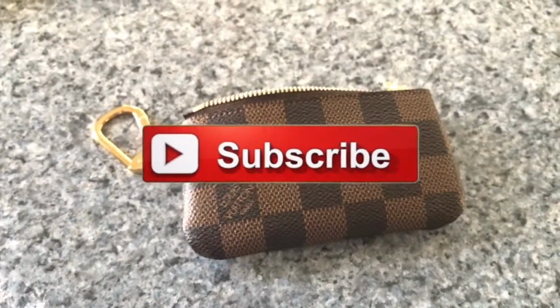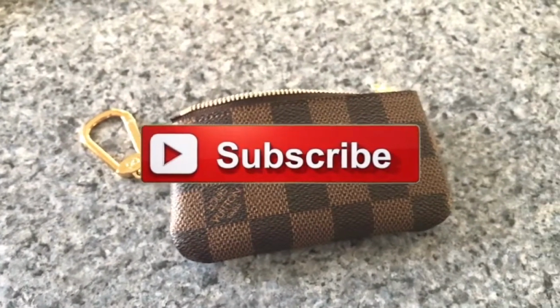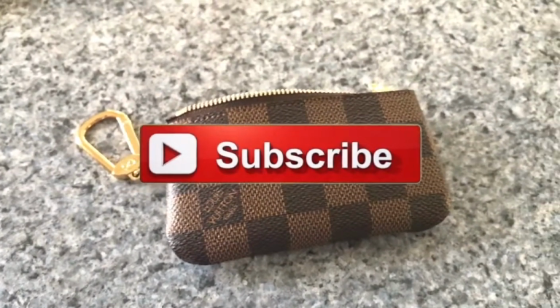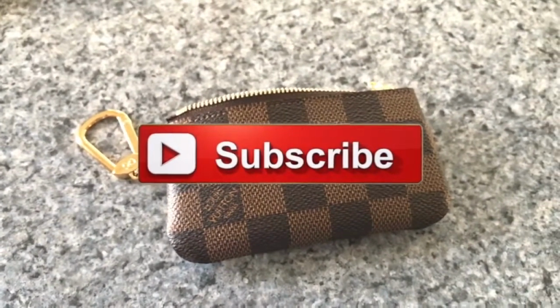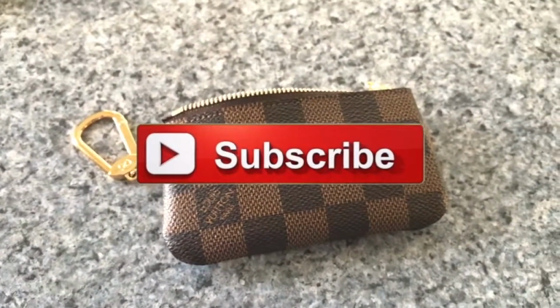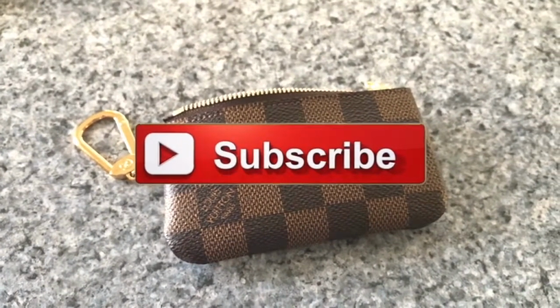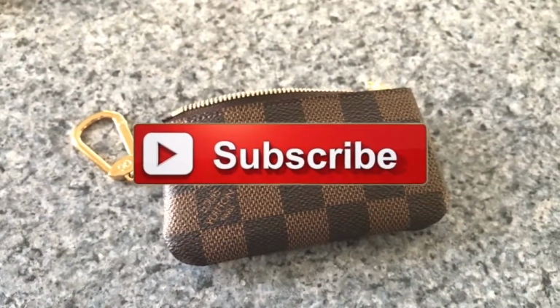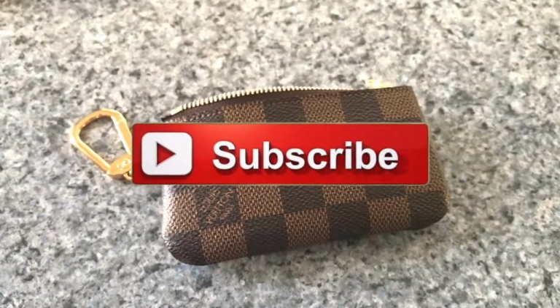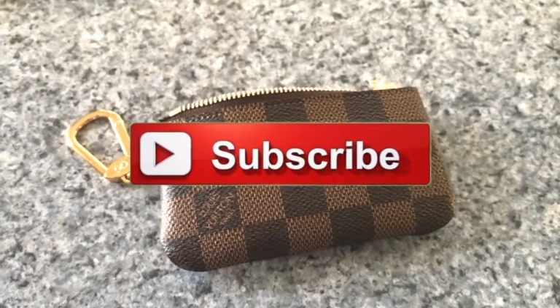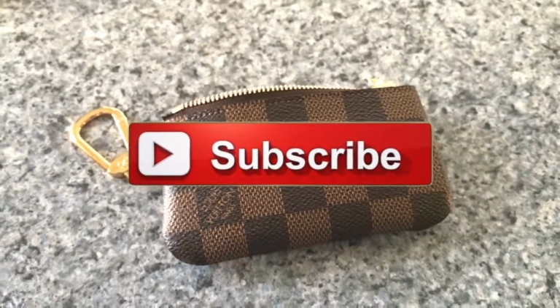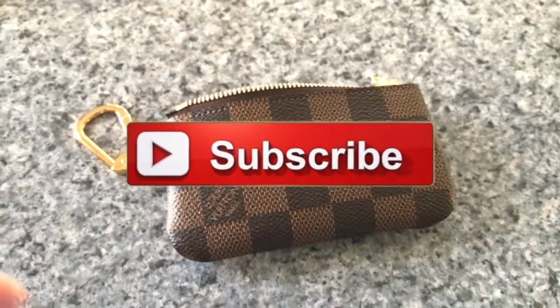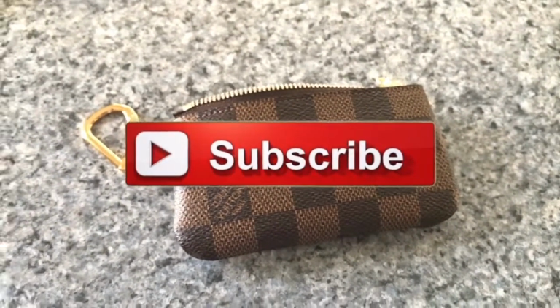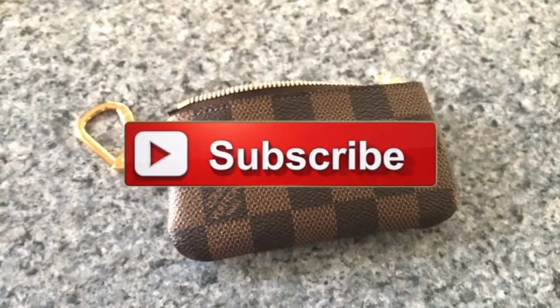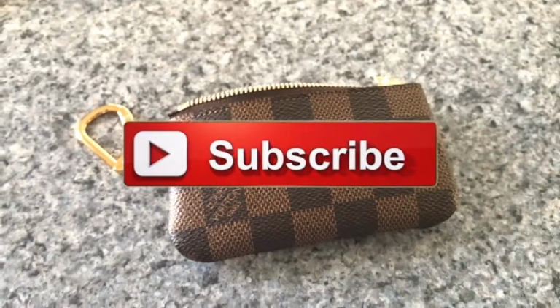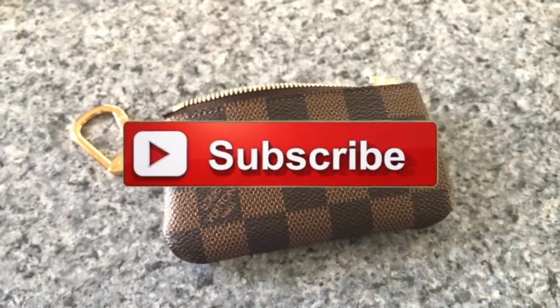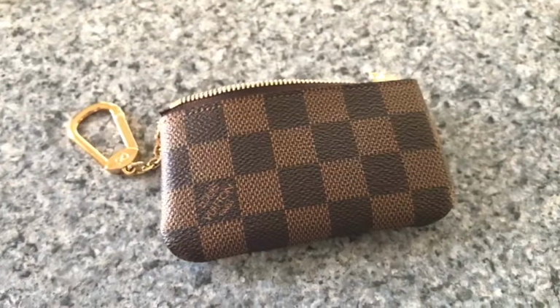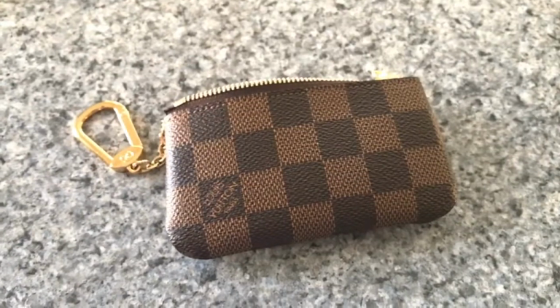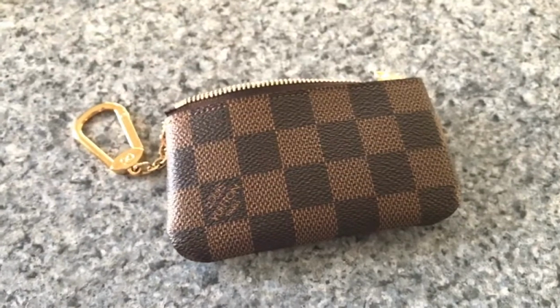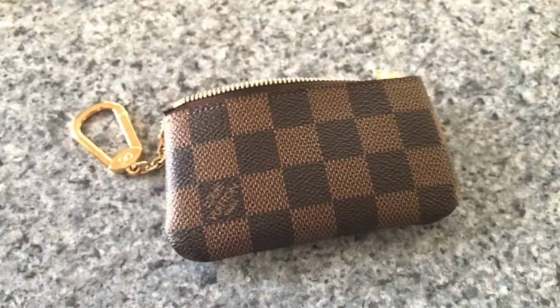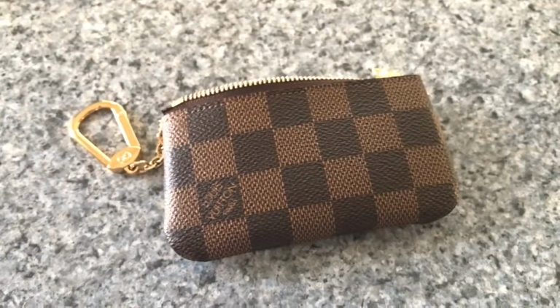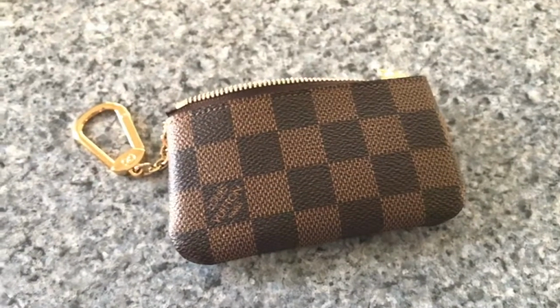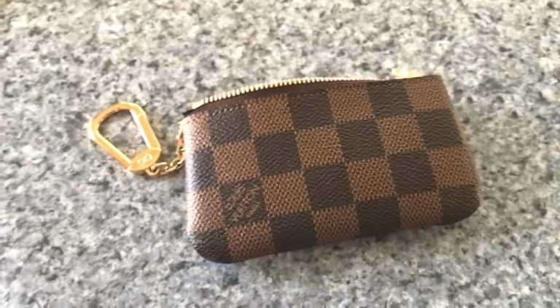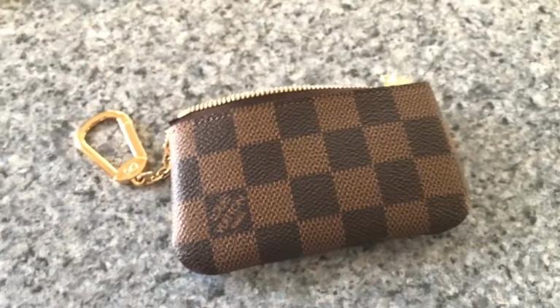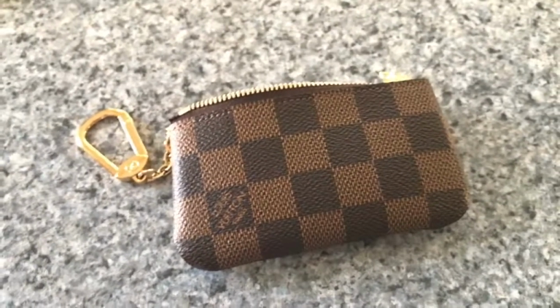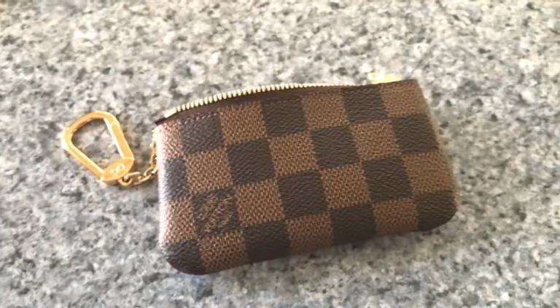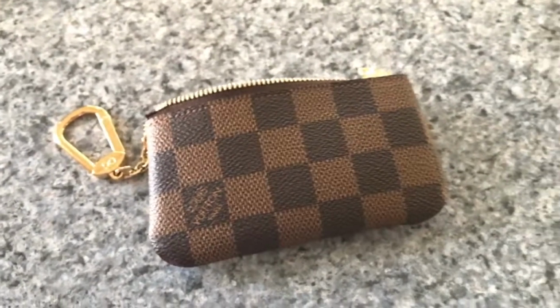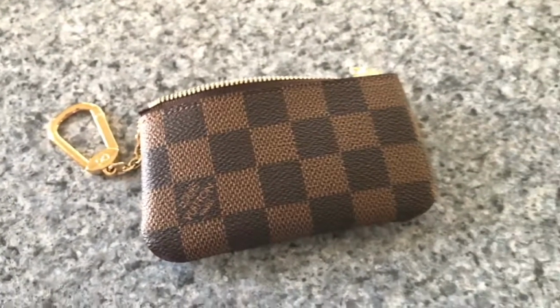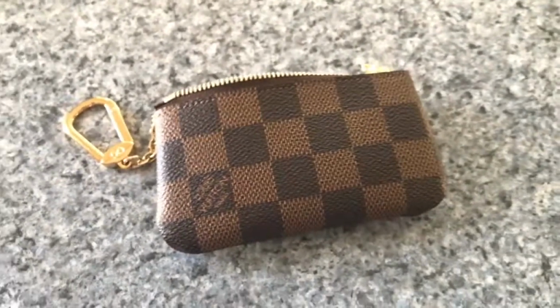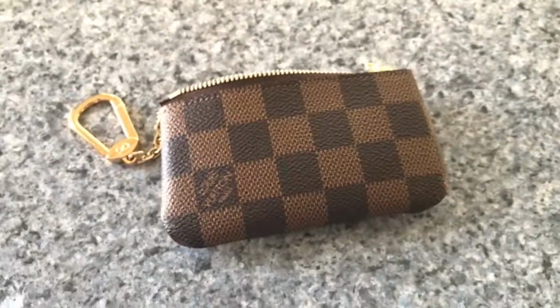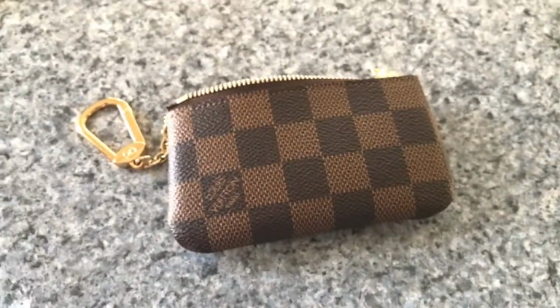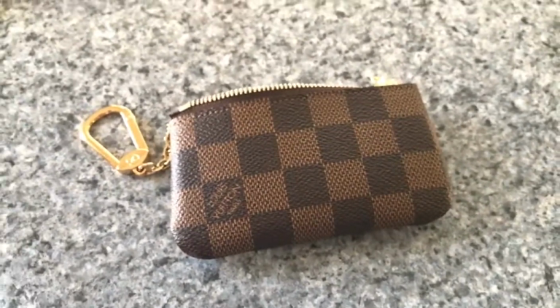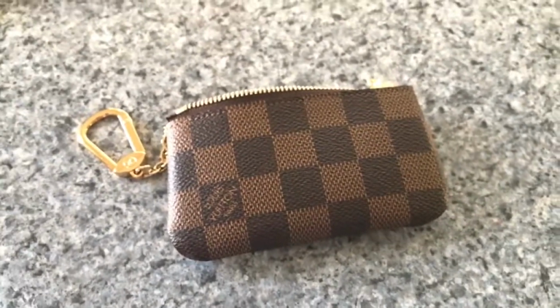Please like and subscribe, and let's be friends on YouTube. Thank you for watching.